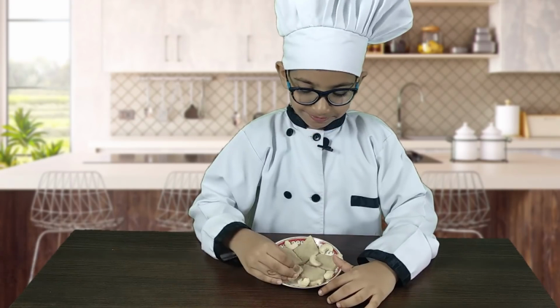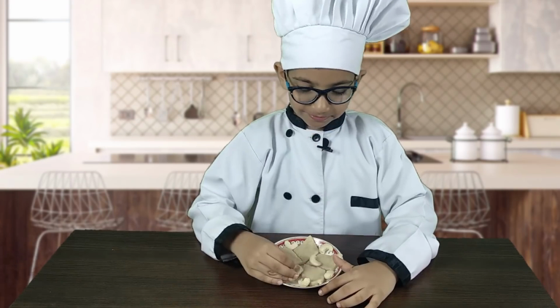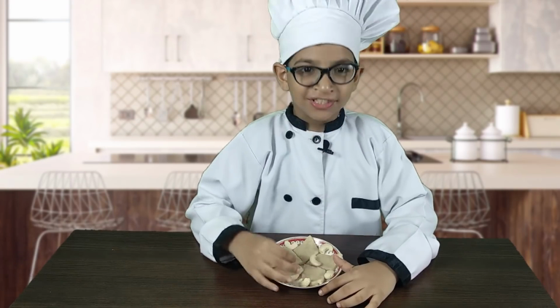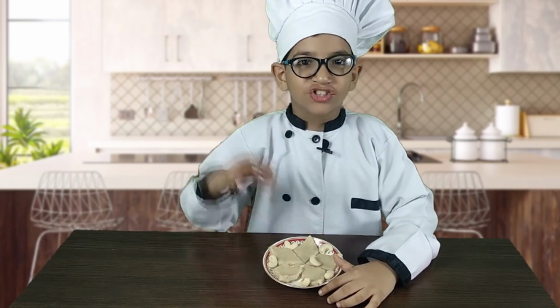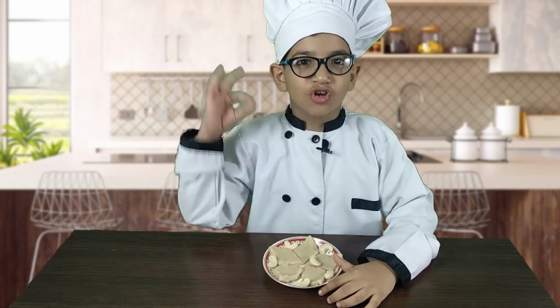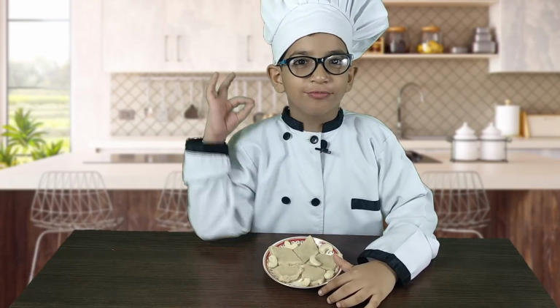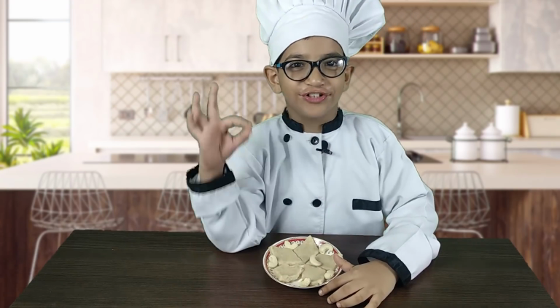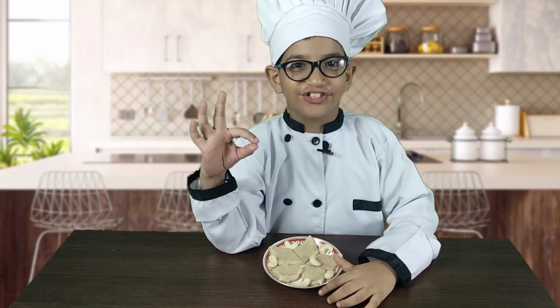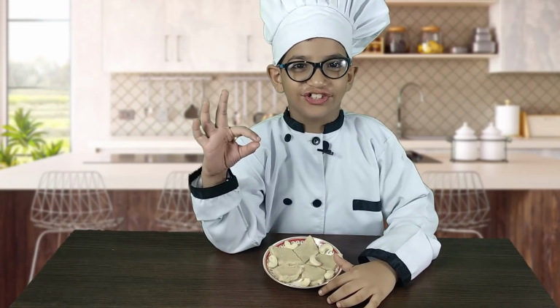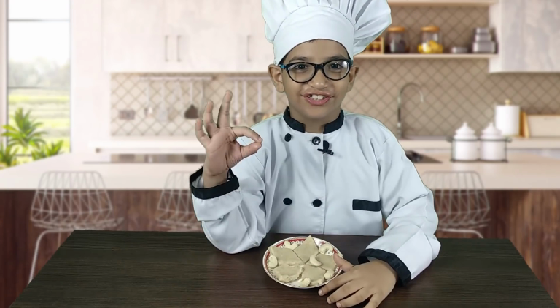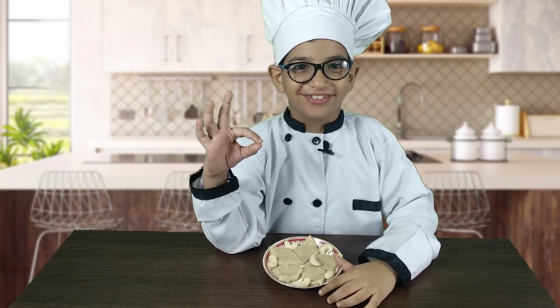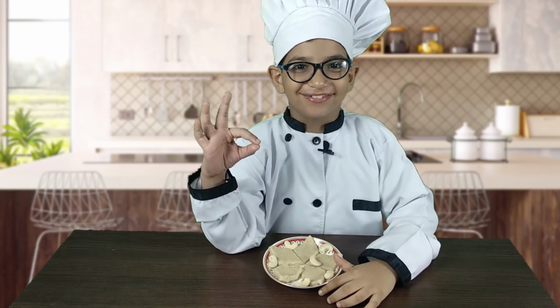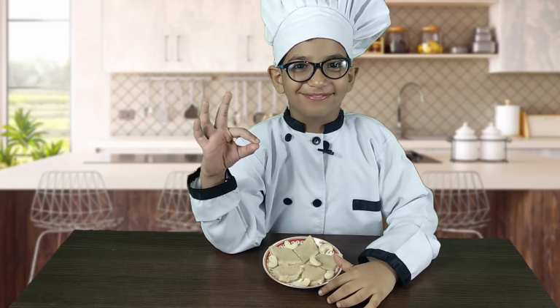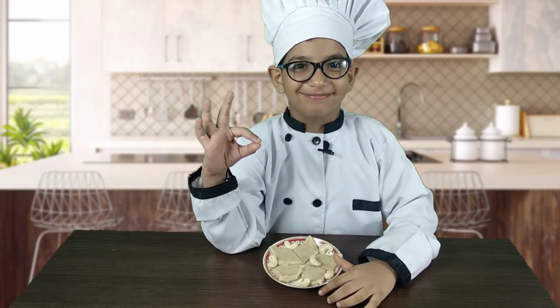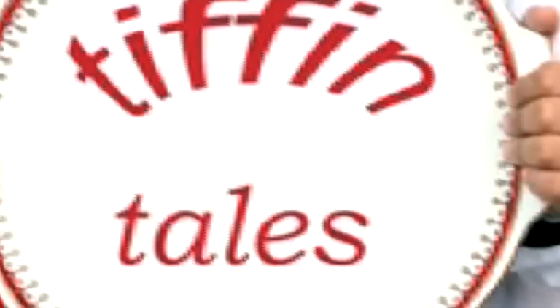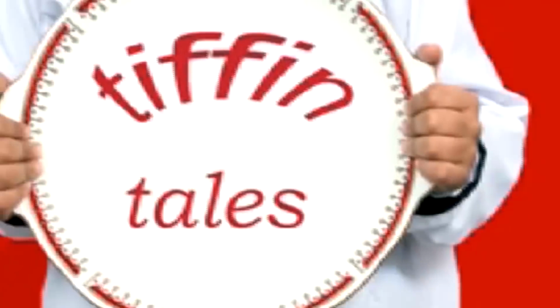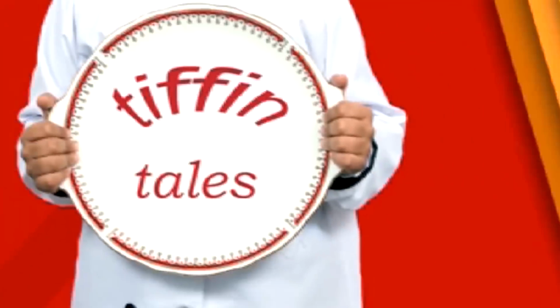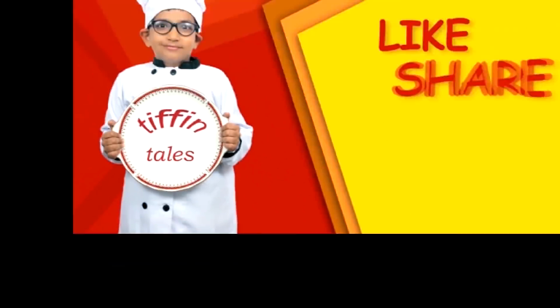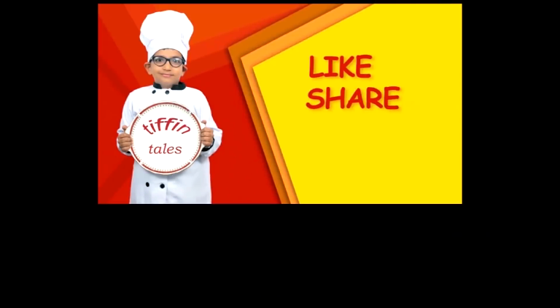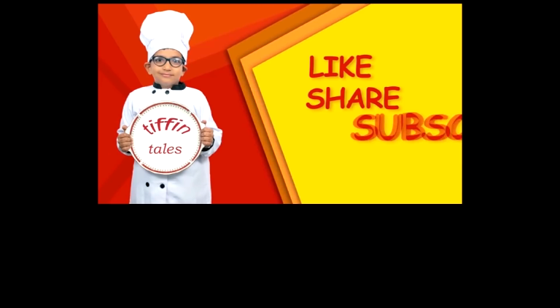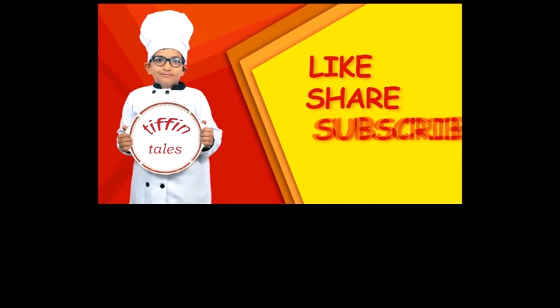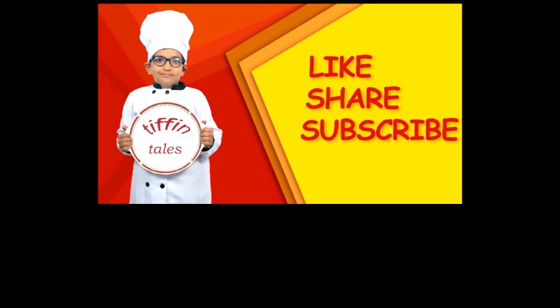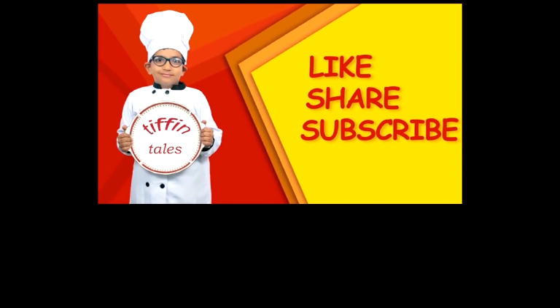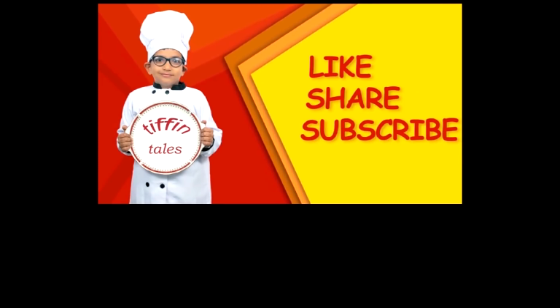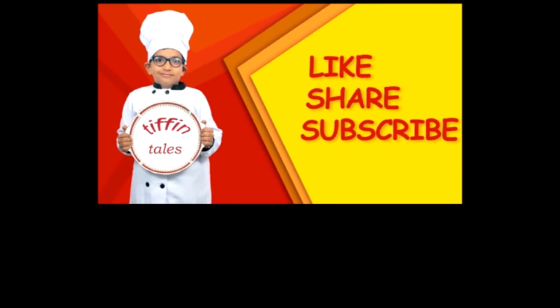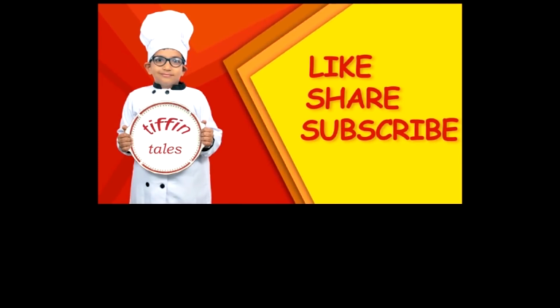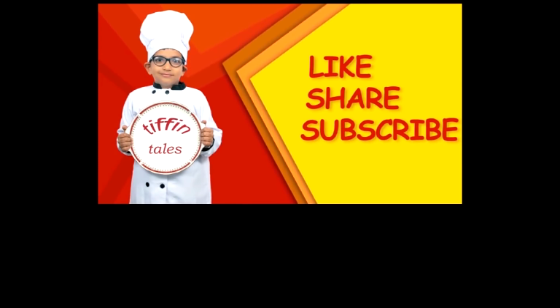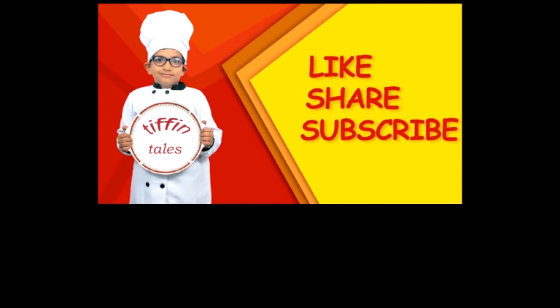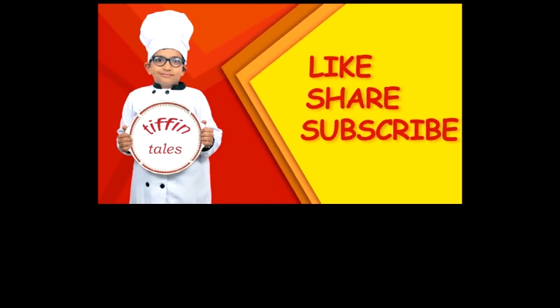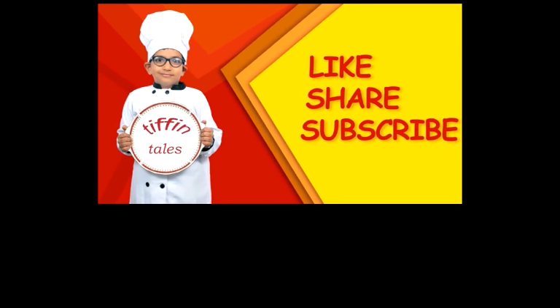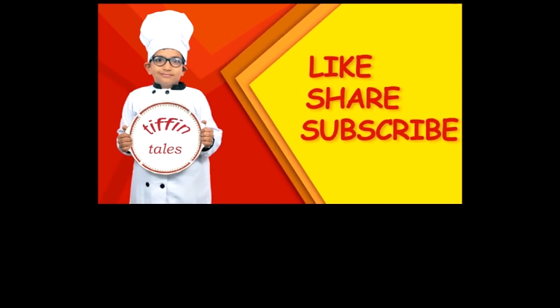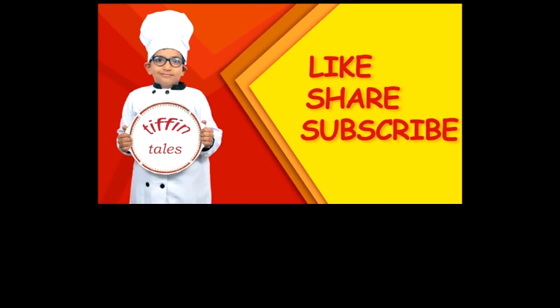It is done — it is absolutely delicious! Please like and subscribe to my channel Diffin Tales.